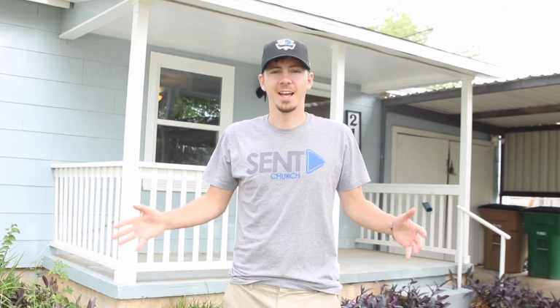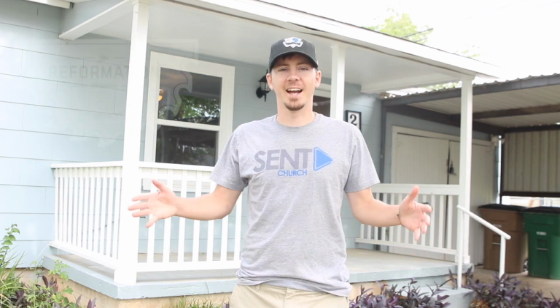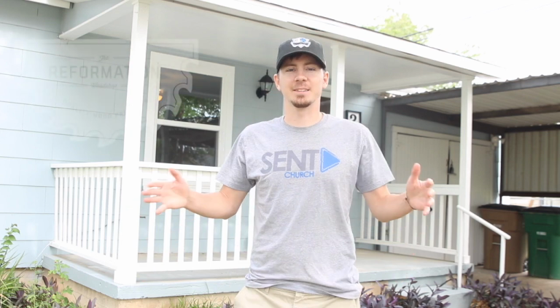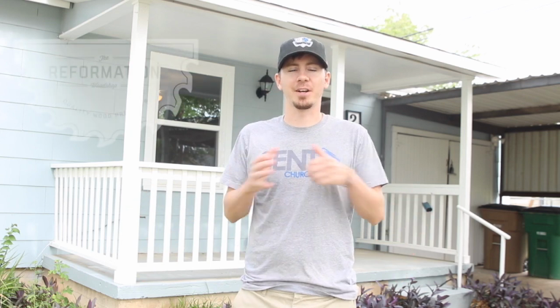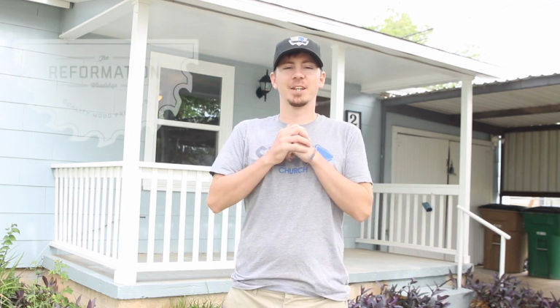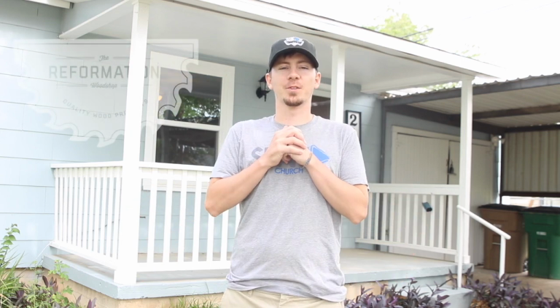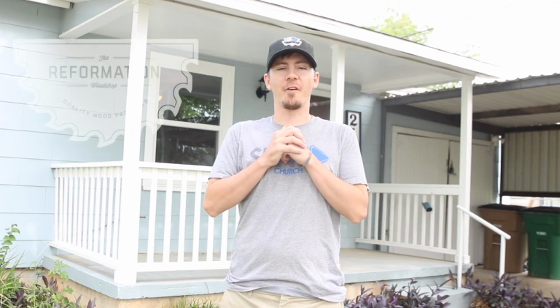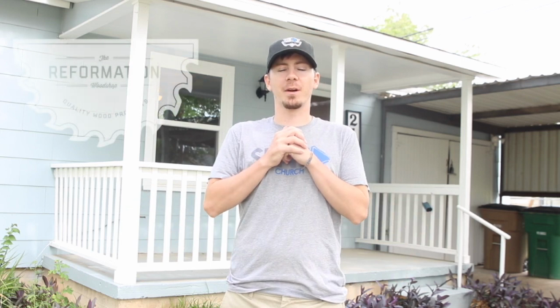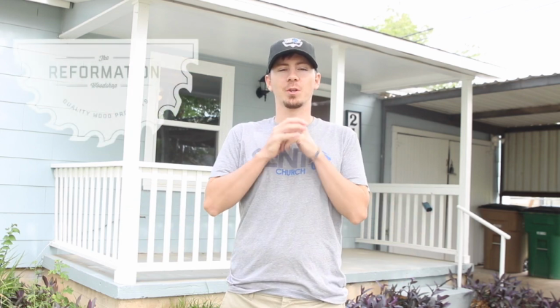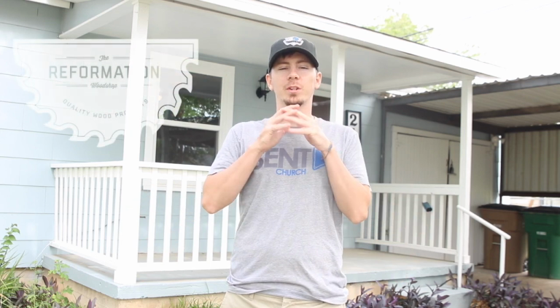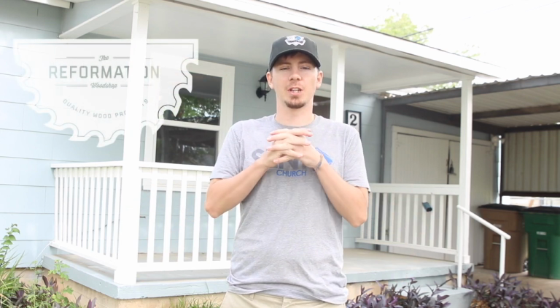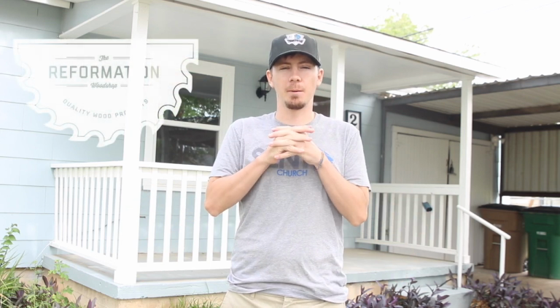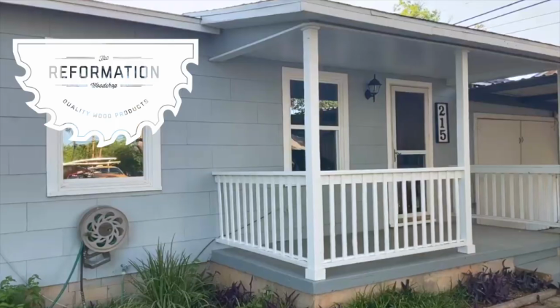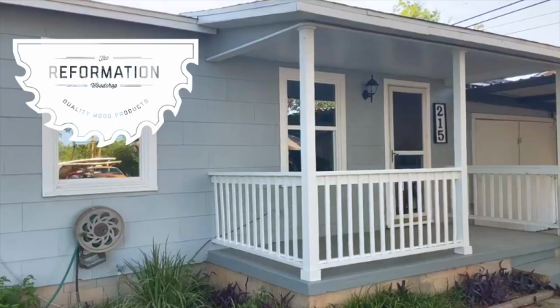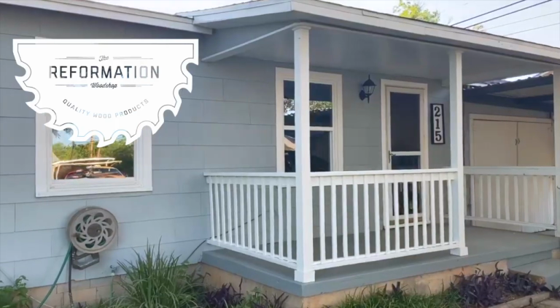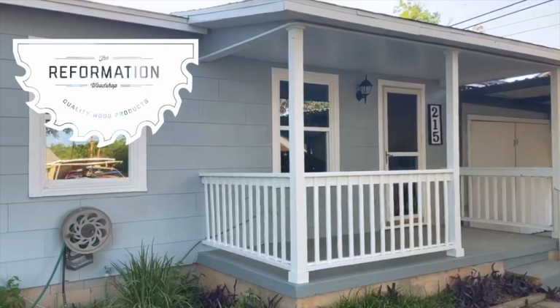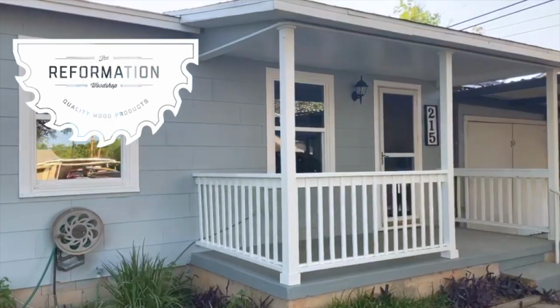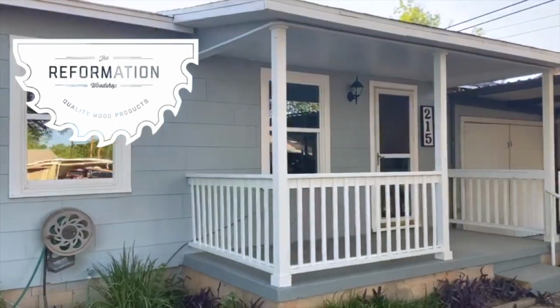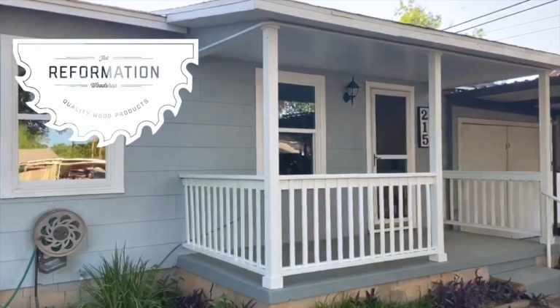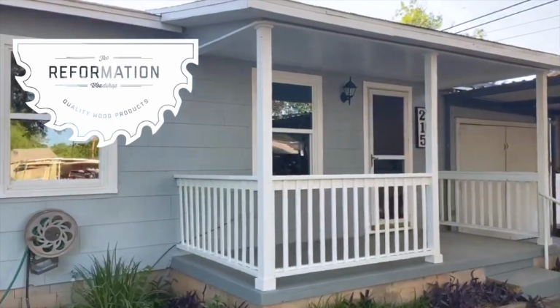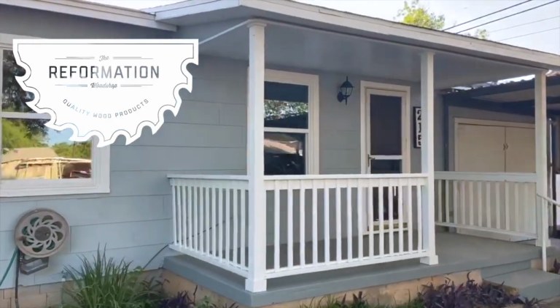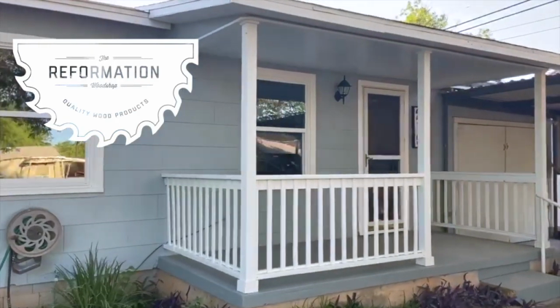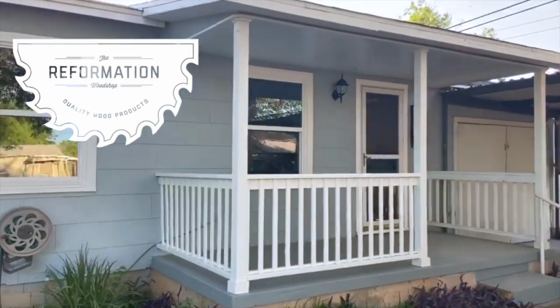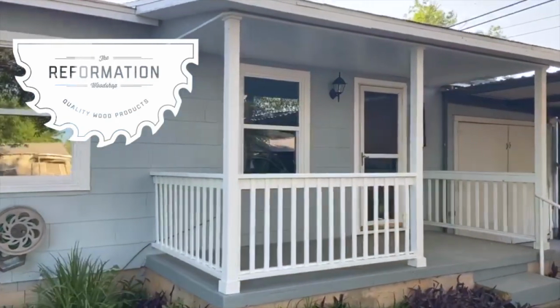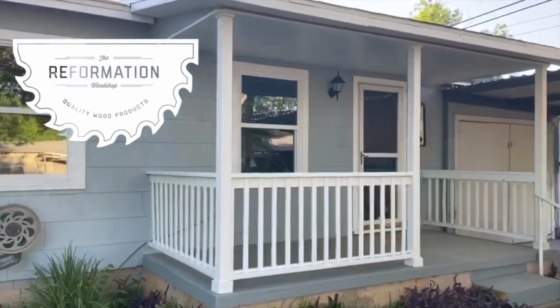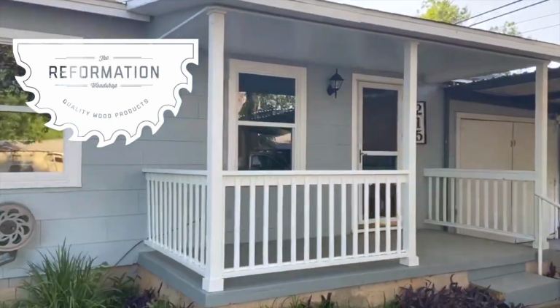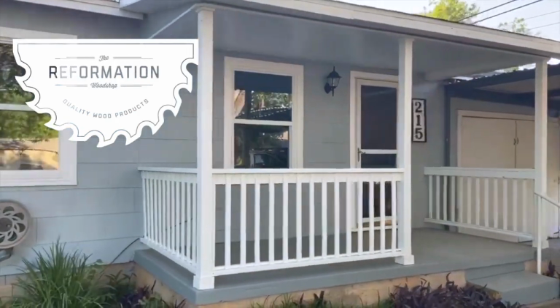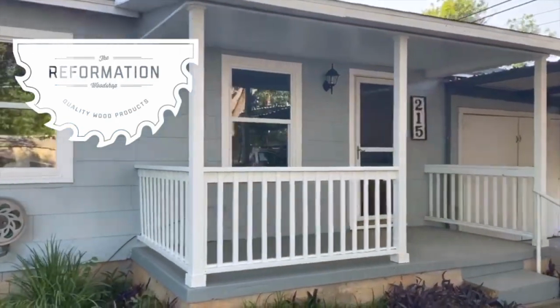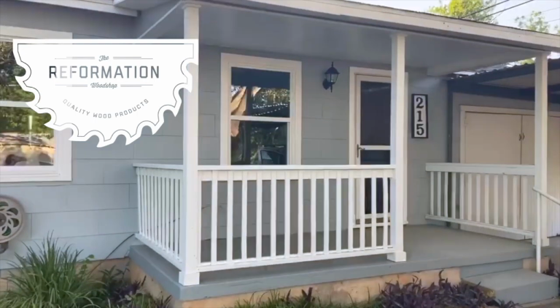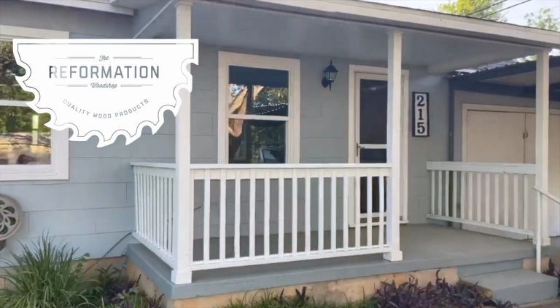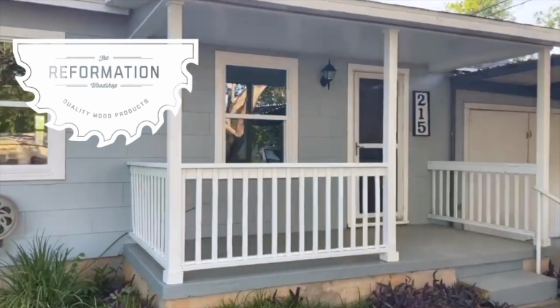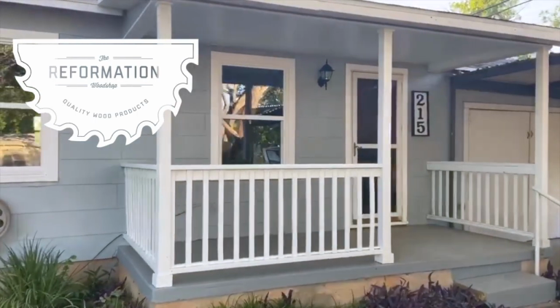Hey guys, Marcus here with the Reformation Woodshop. In this video, I'm going to show you how I turn a run-down old porch into what you see here.